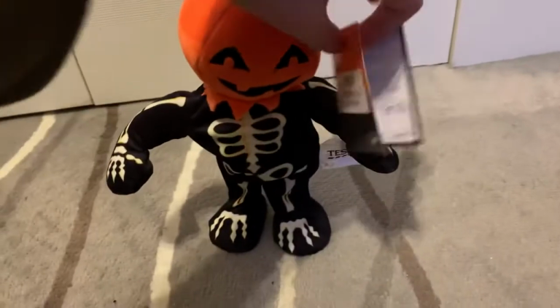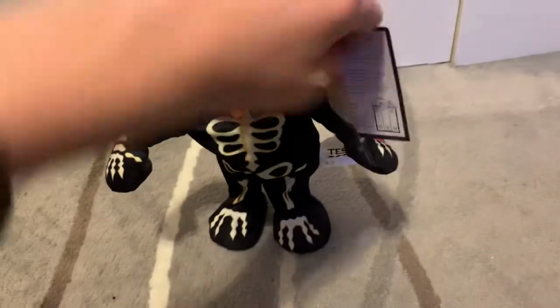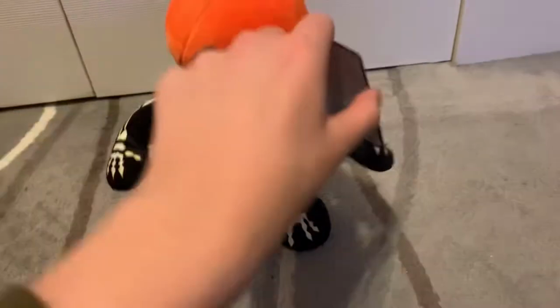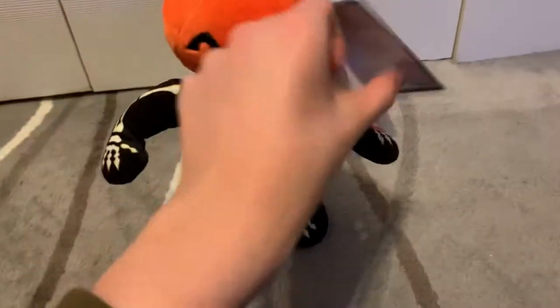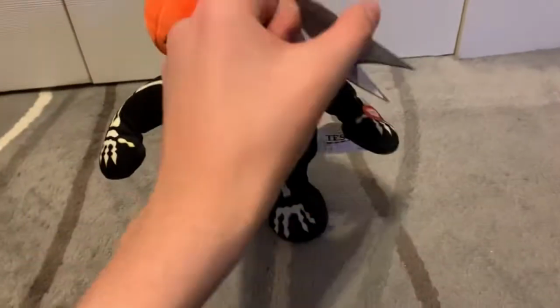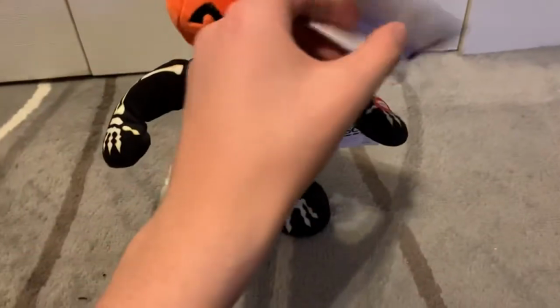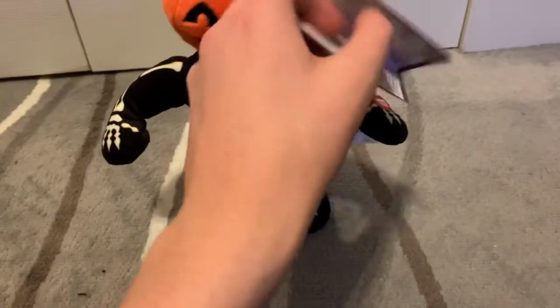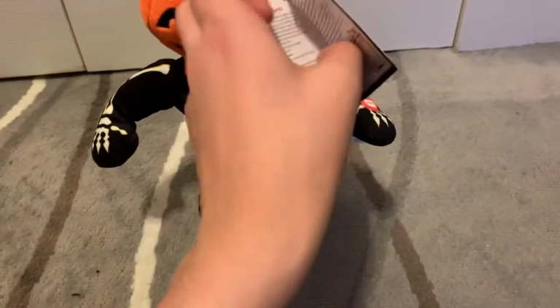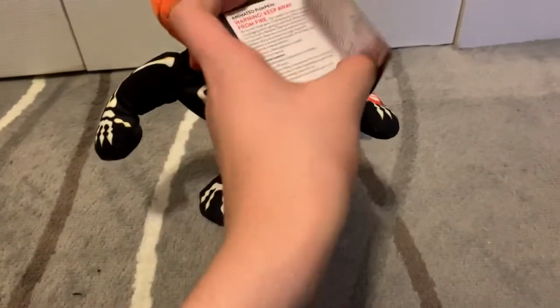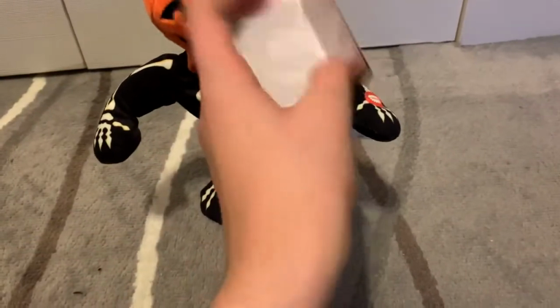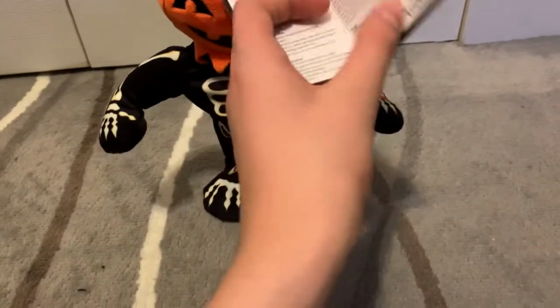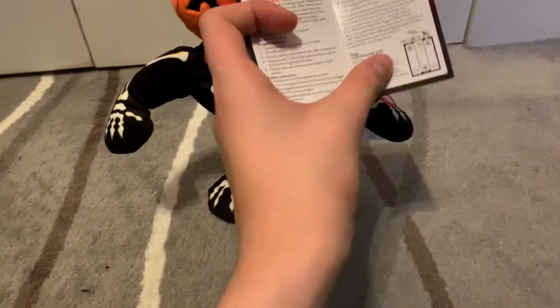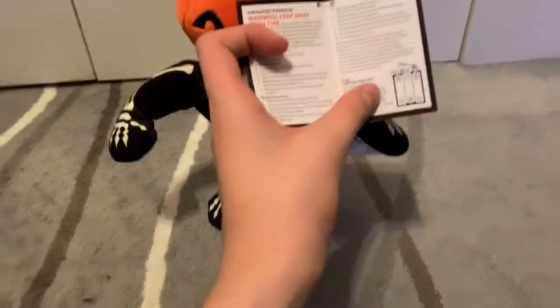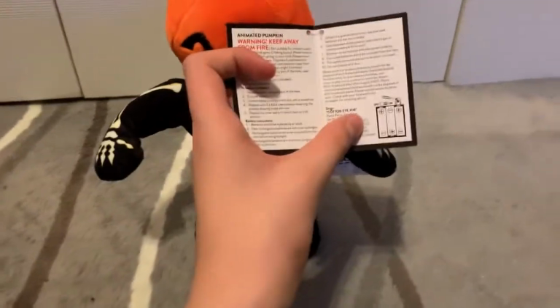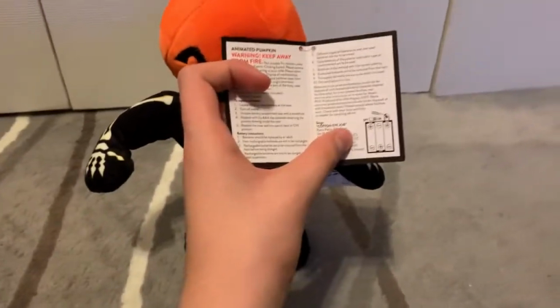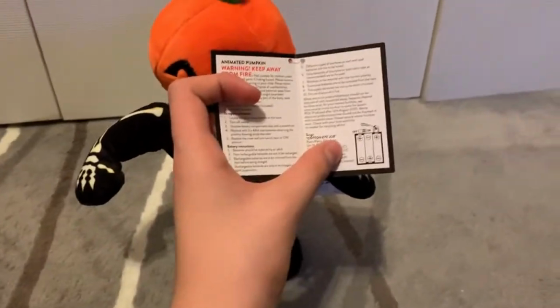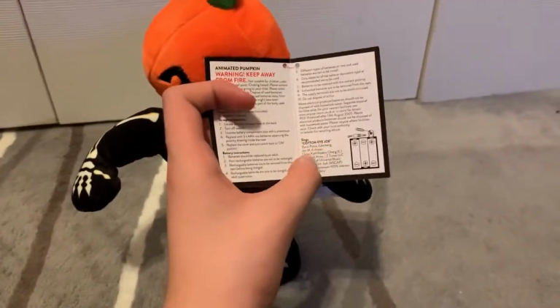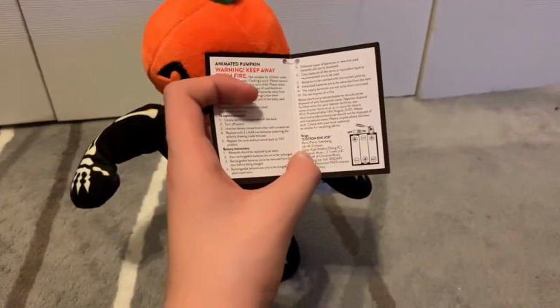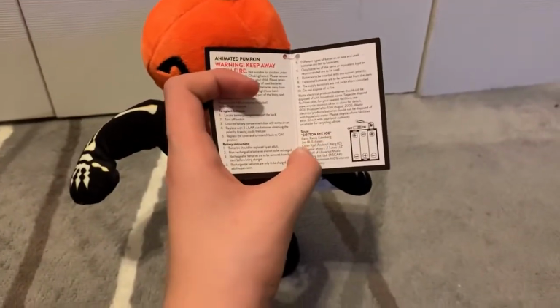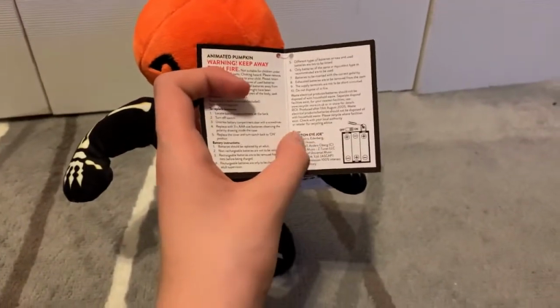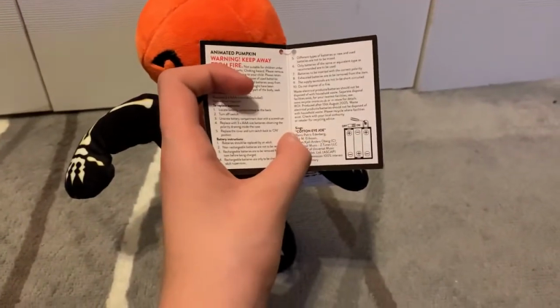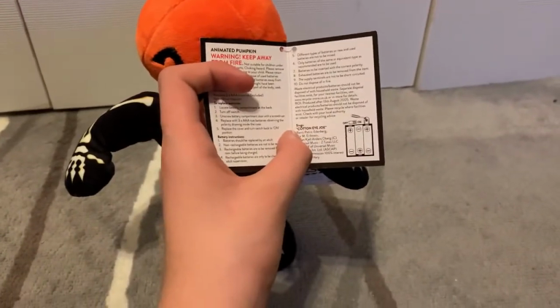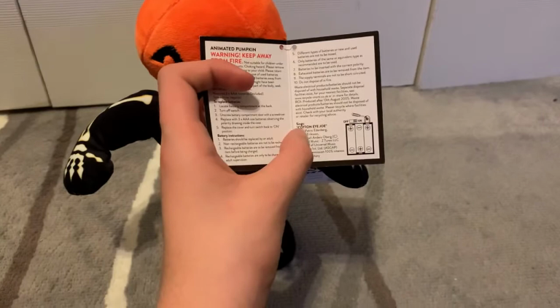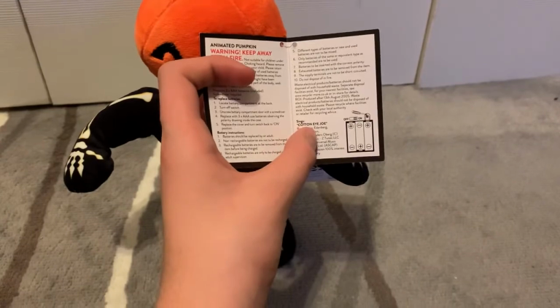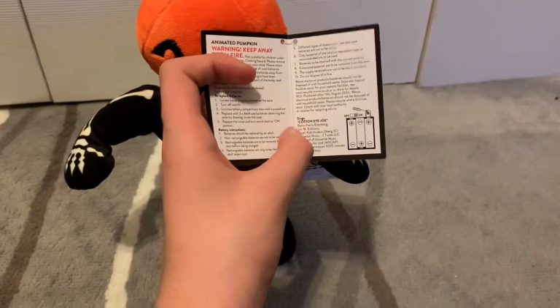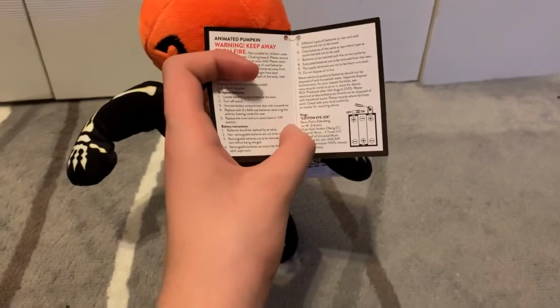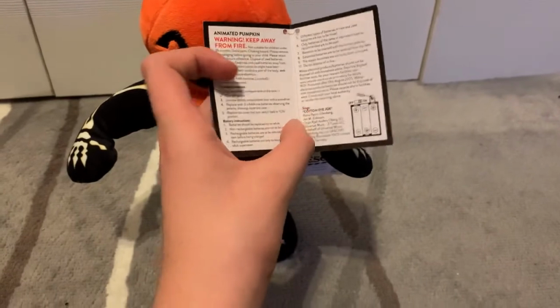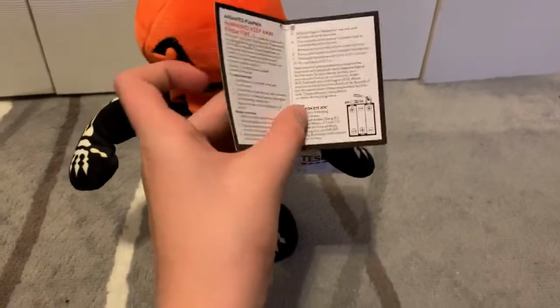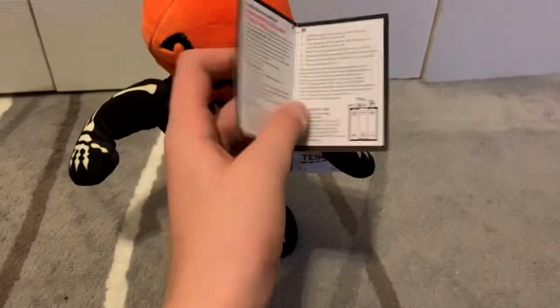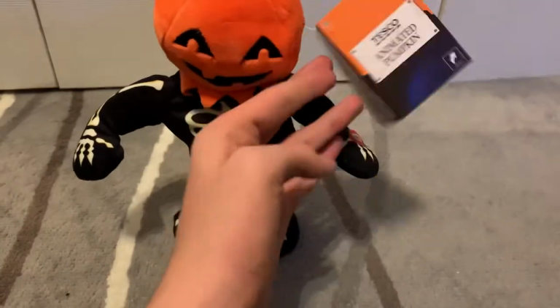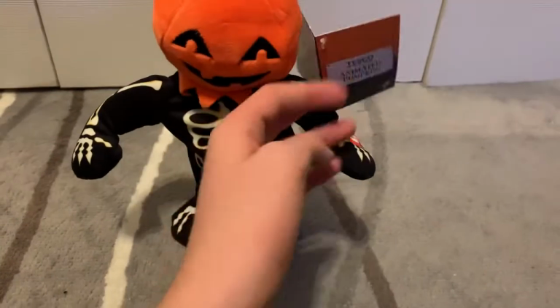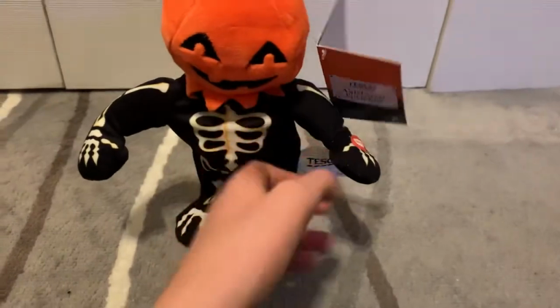Maybe they do — maybe I'm completely wrong here, but I've heard they don't celebrate Halloween, so I don't really know. It sings Cotton Eye Joe for some reason.